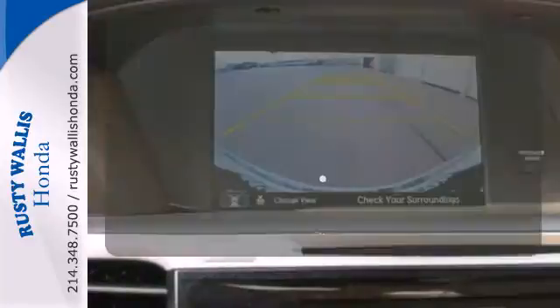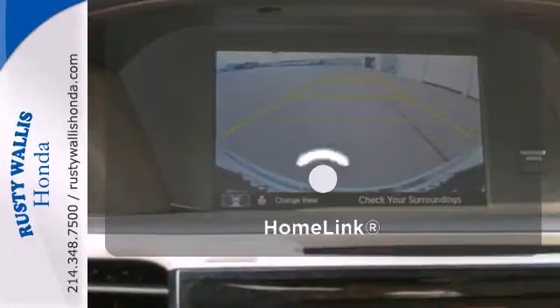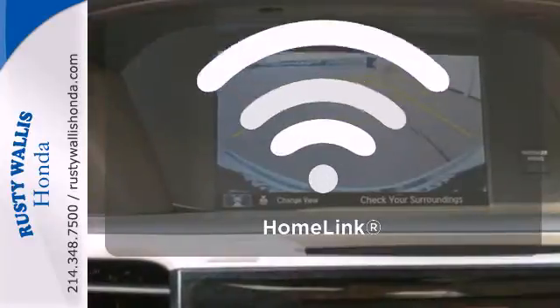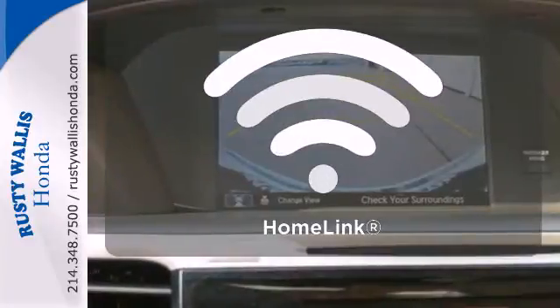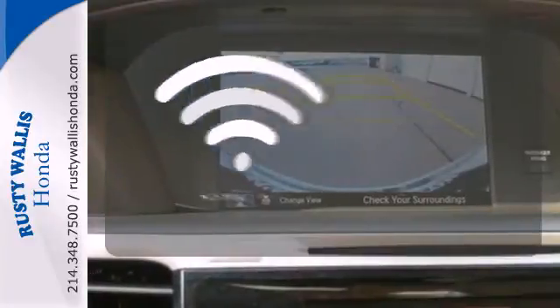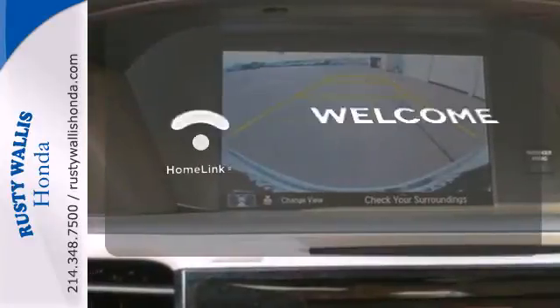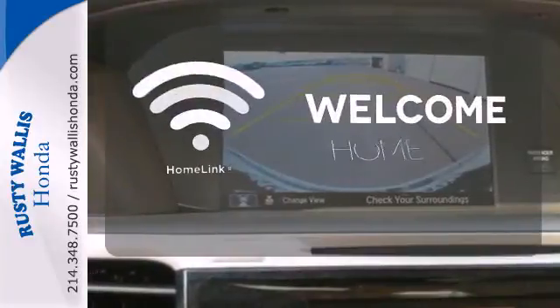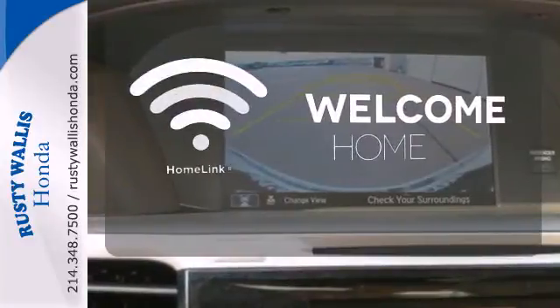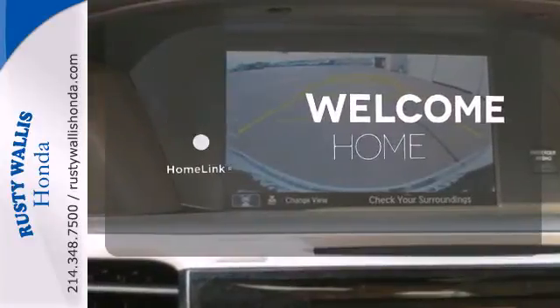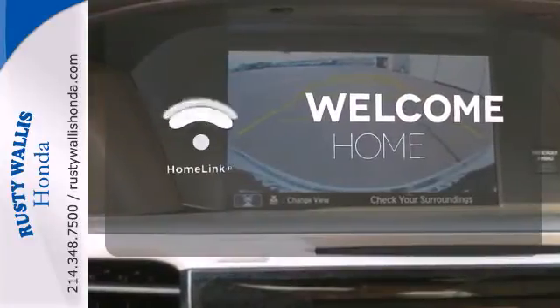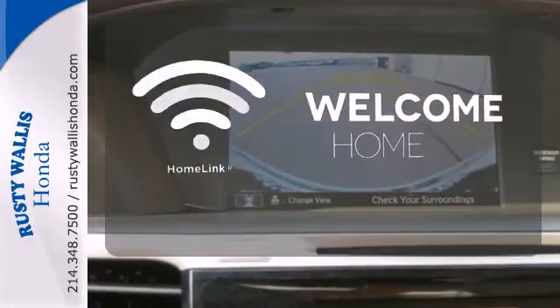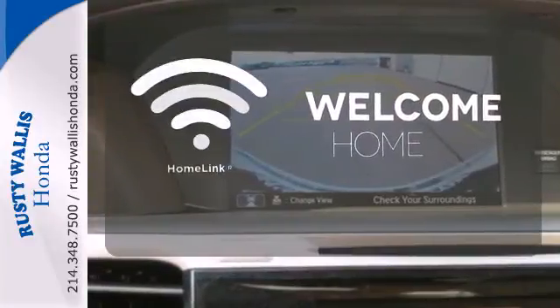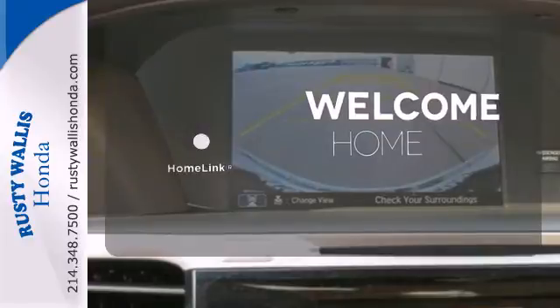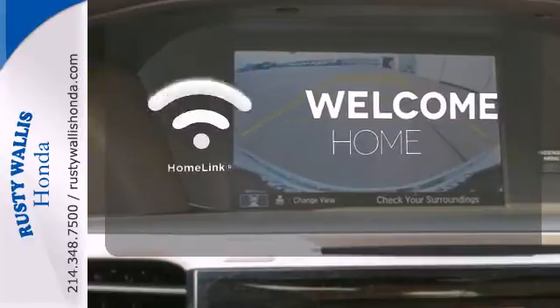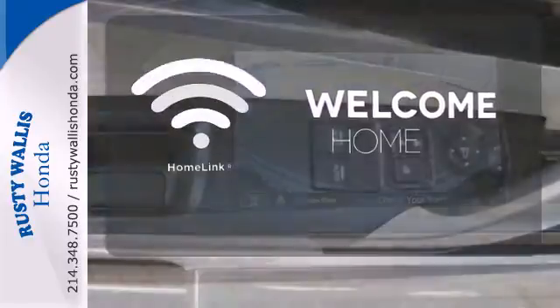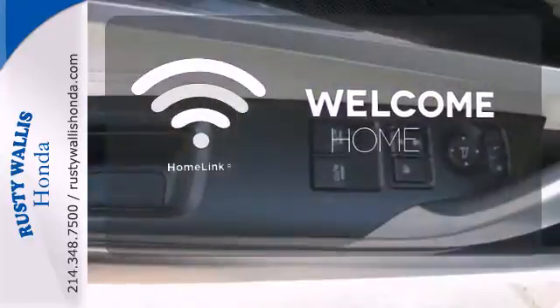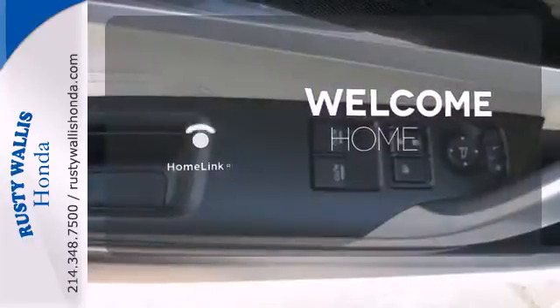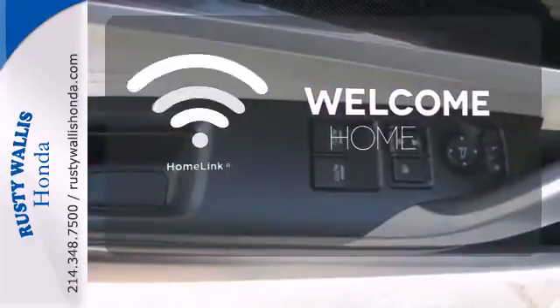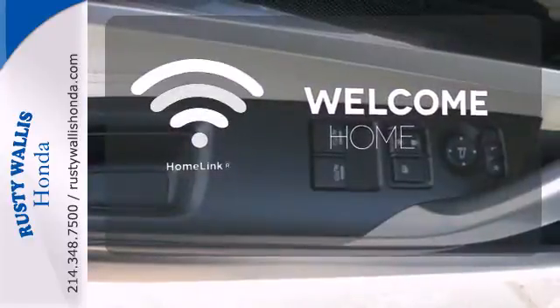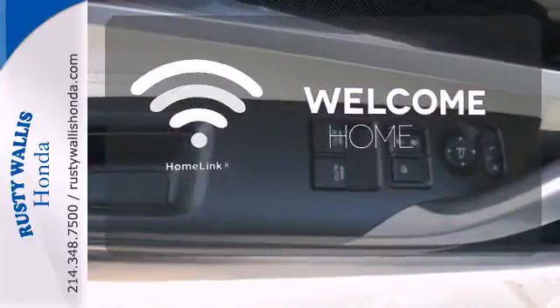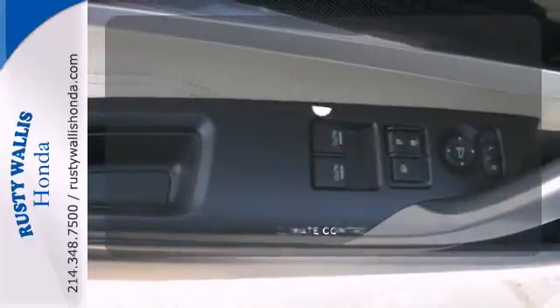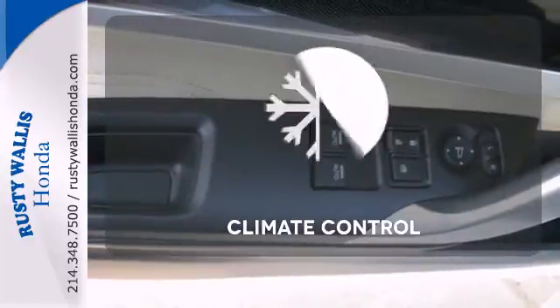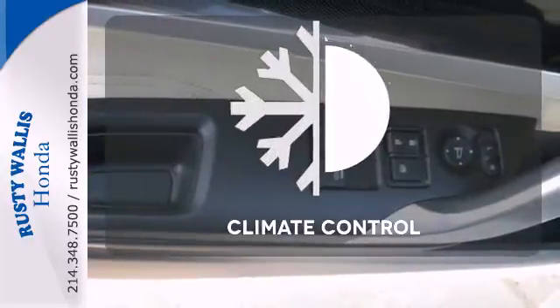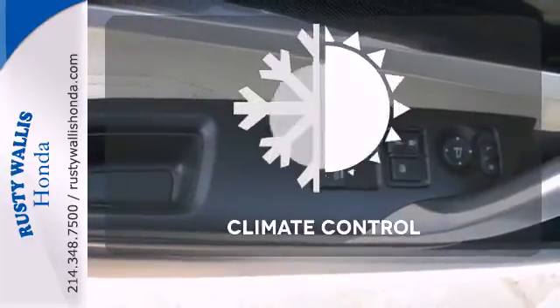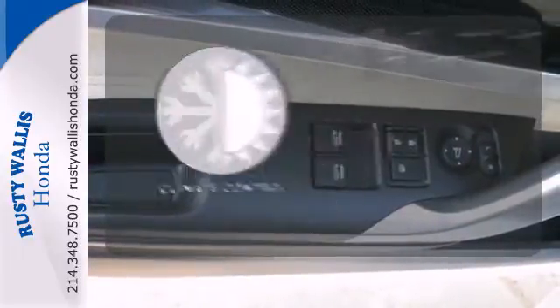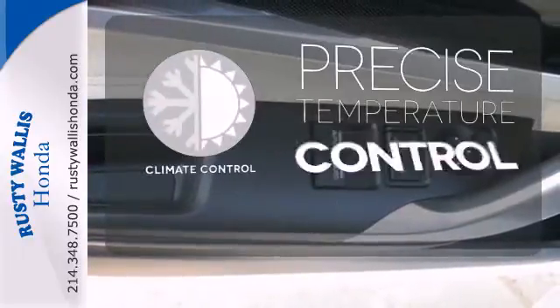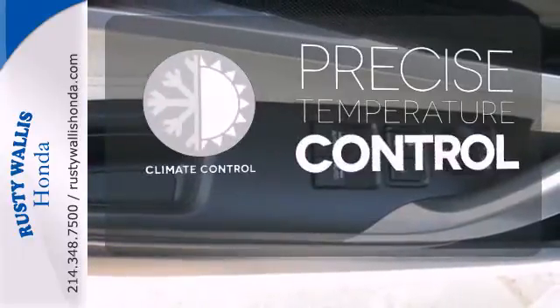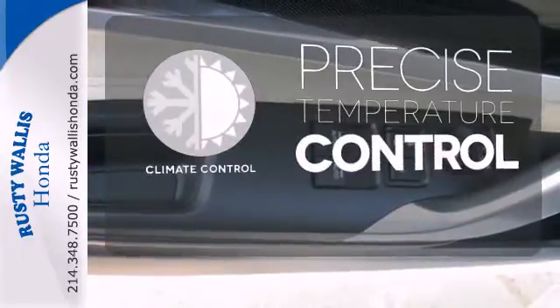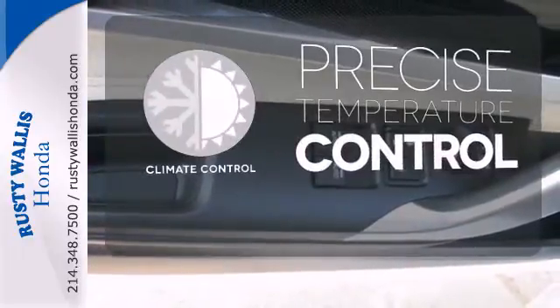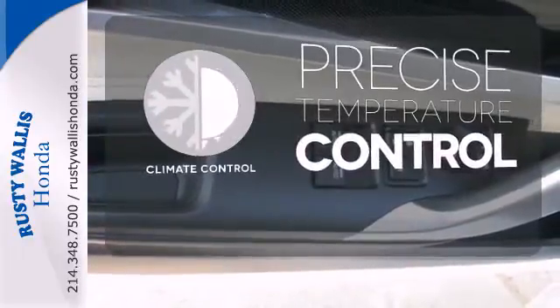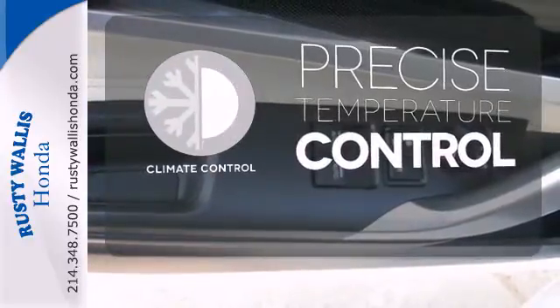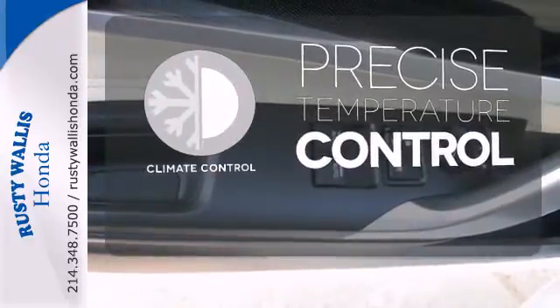Program garage door openers, gates, and lighting systems with HomeLink. Select the perfect temperature with the climate control.